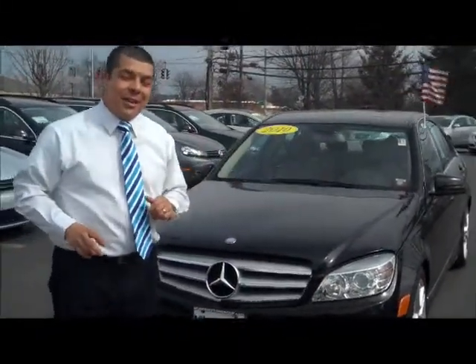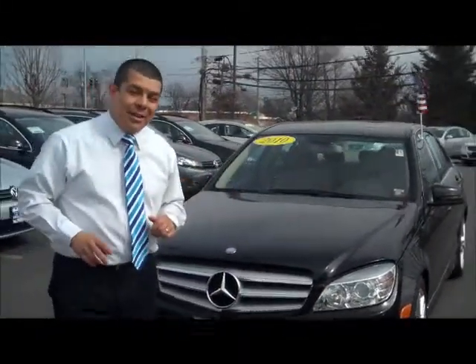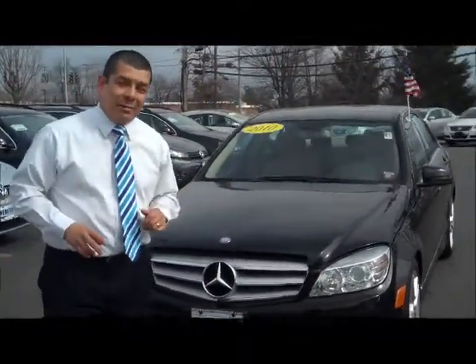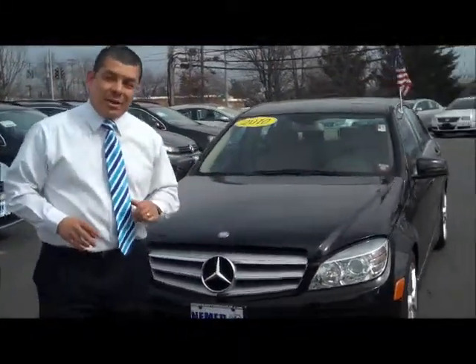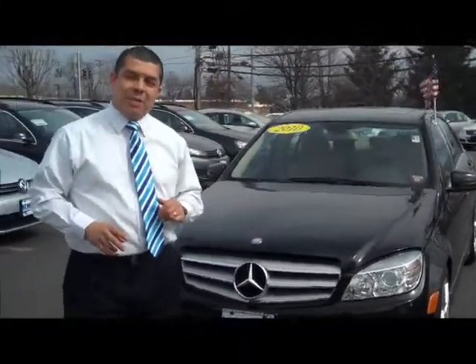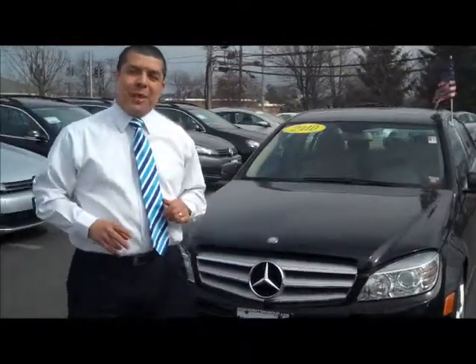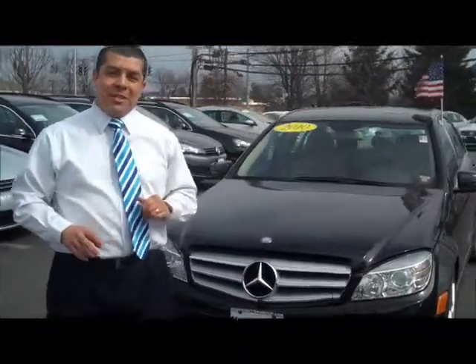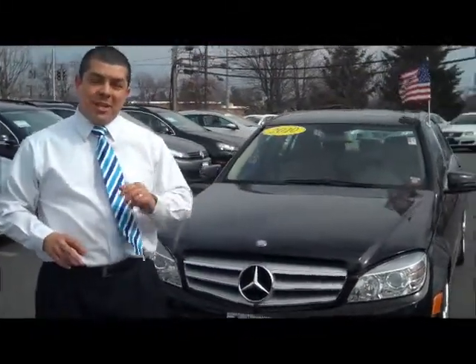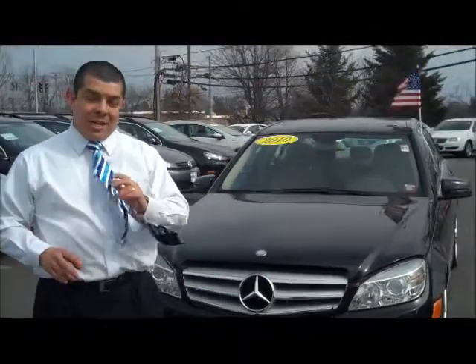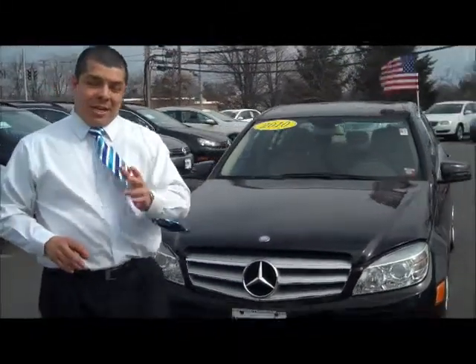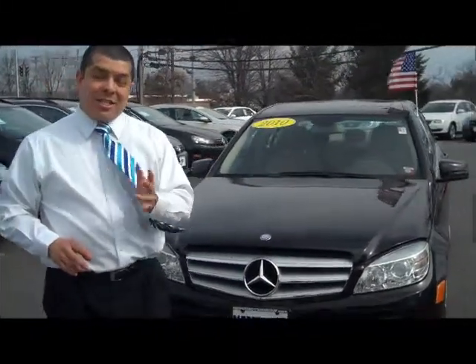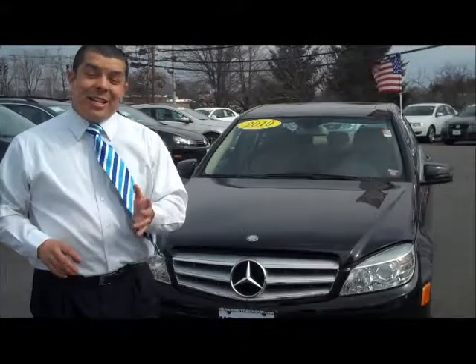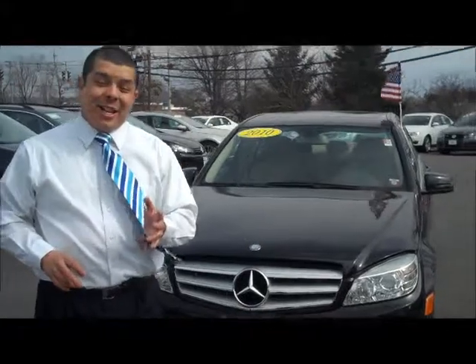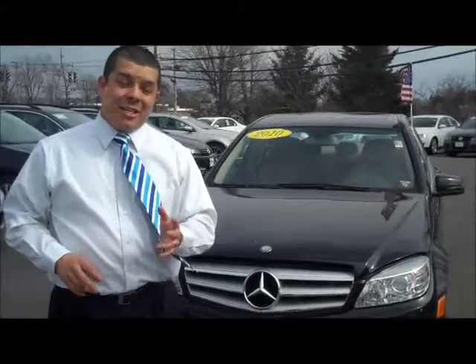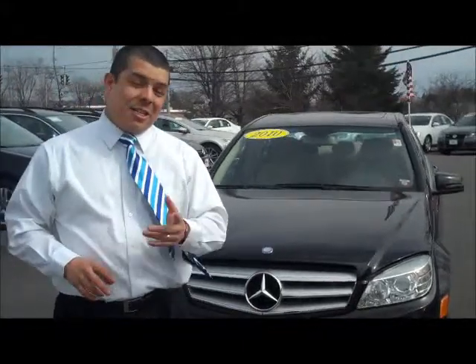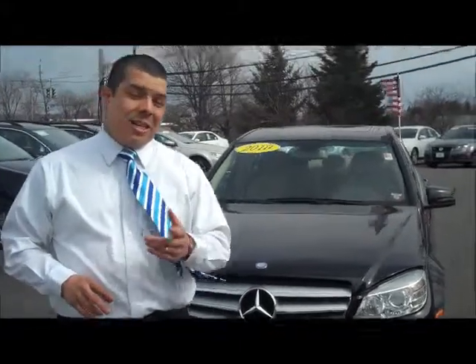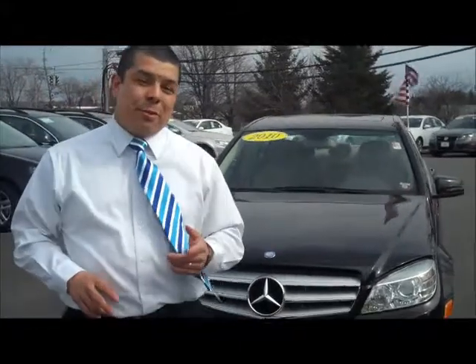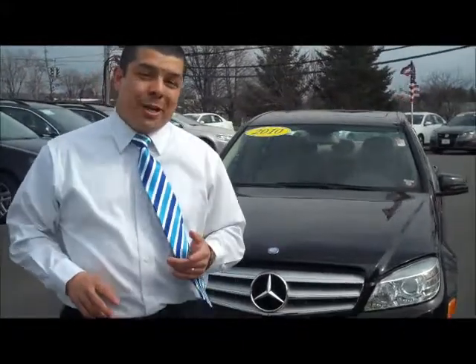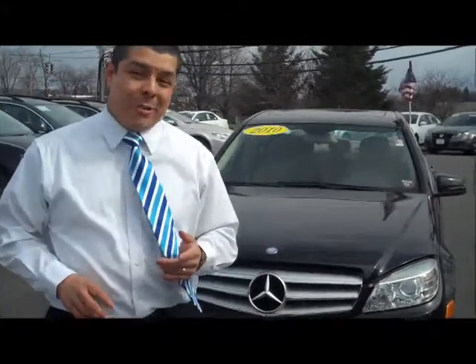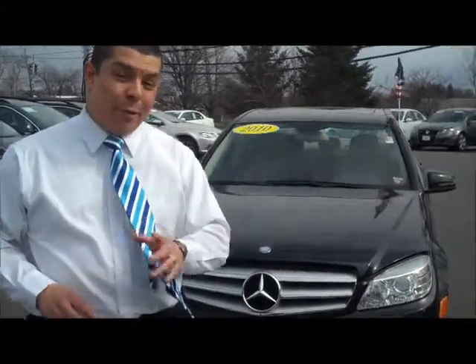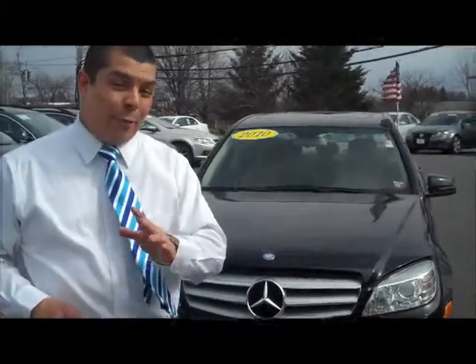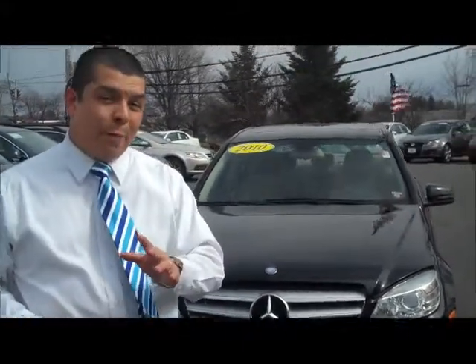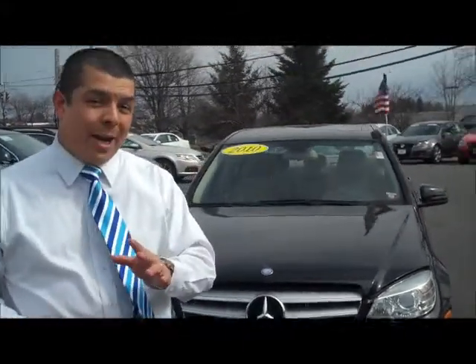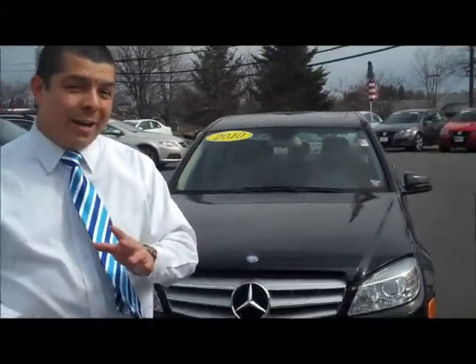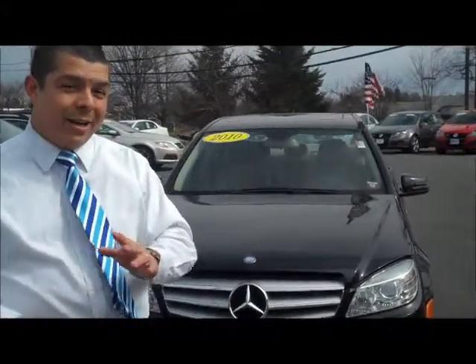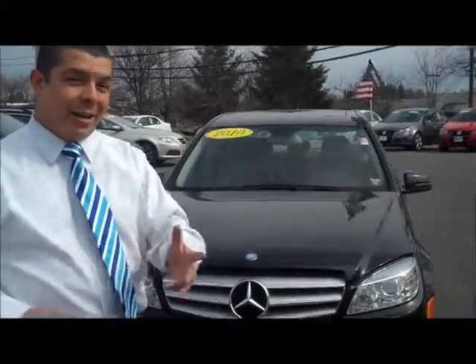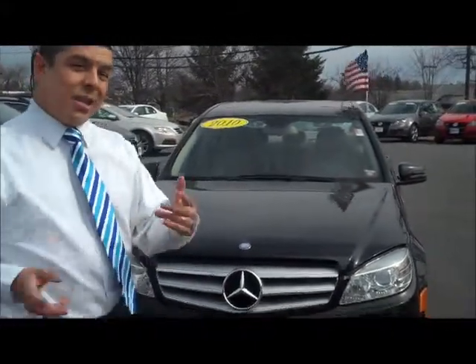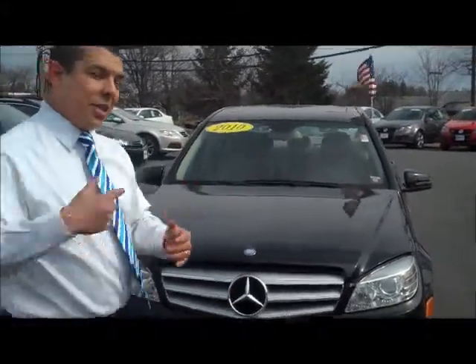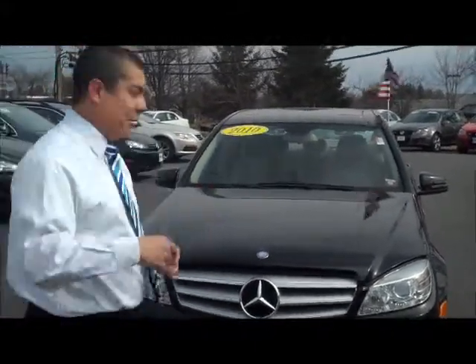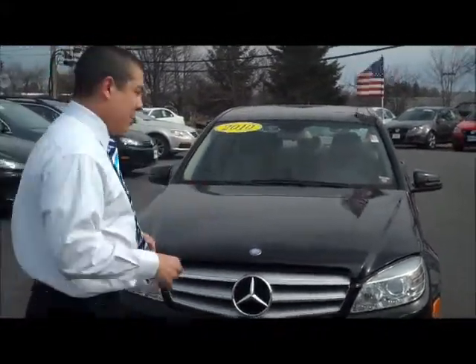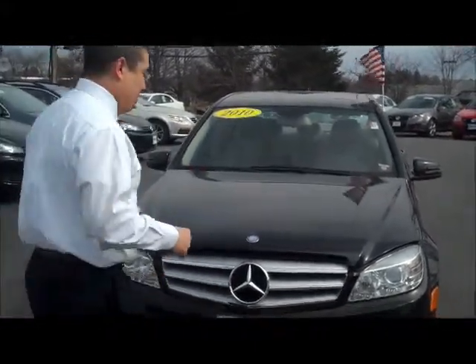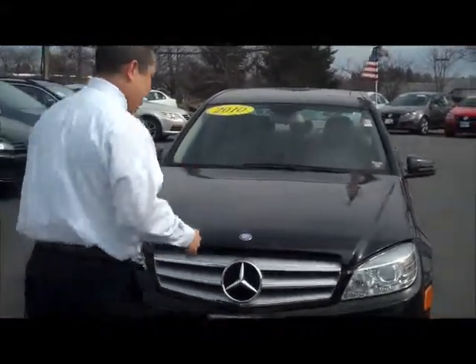2010 Mercedes-Benz C-Class C300 4MATIC. Check under the hood with me.